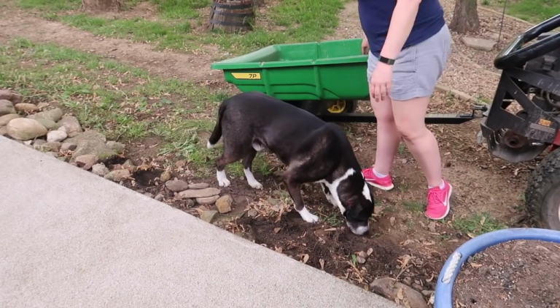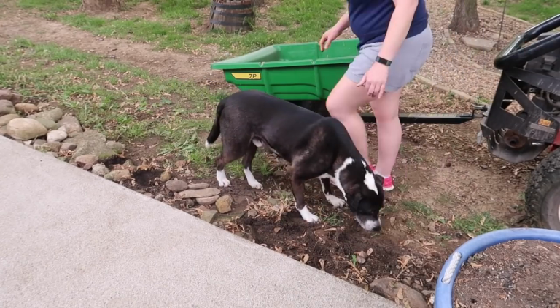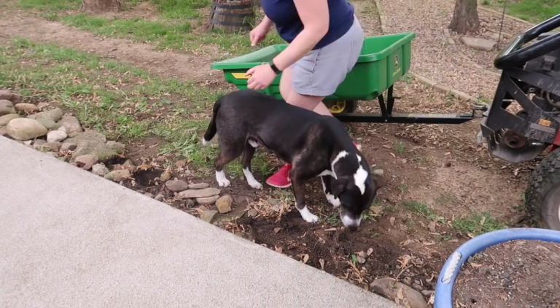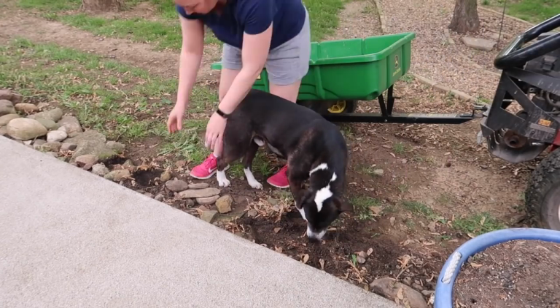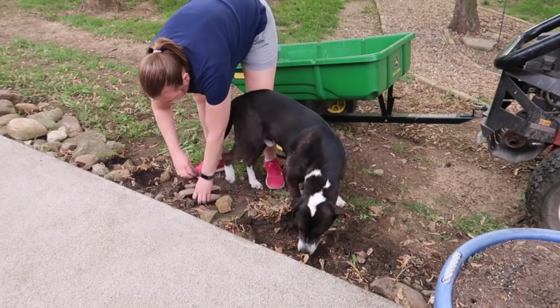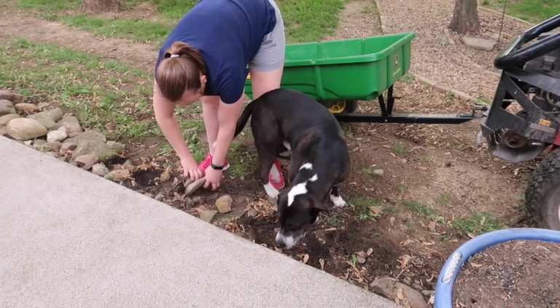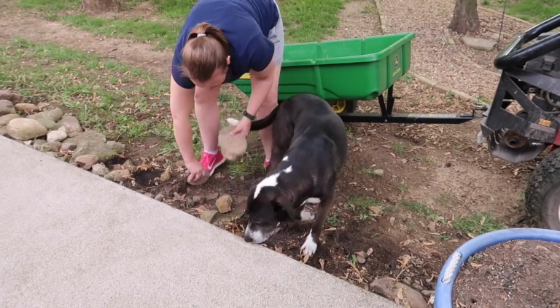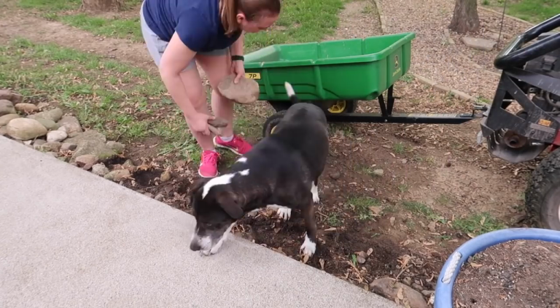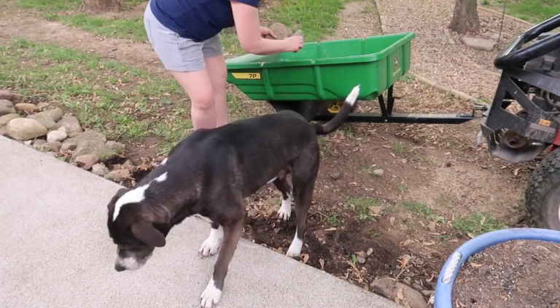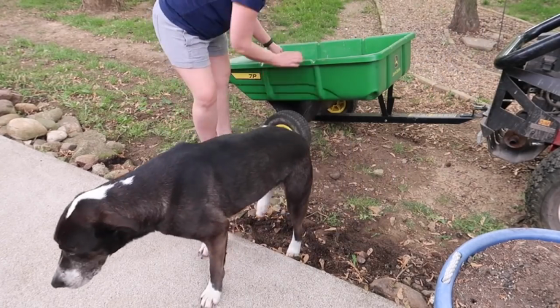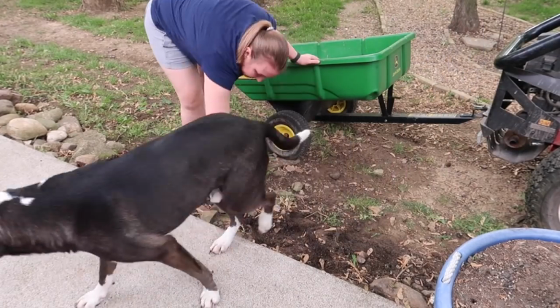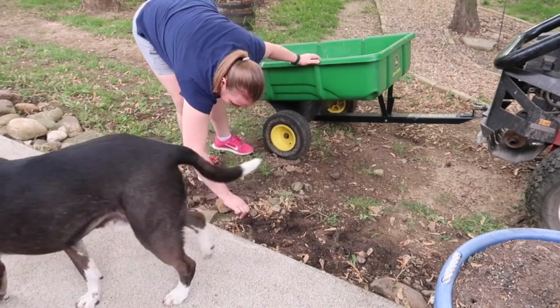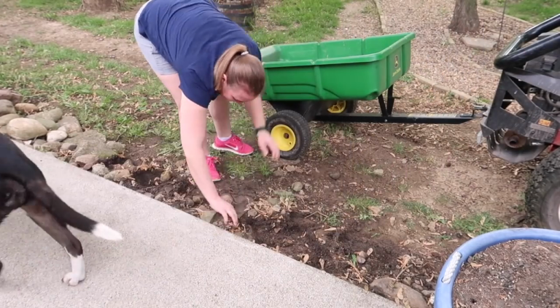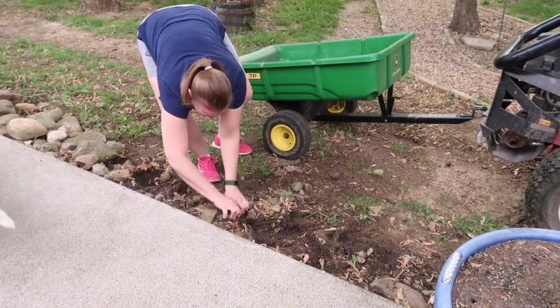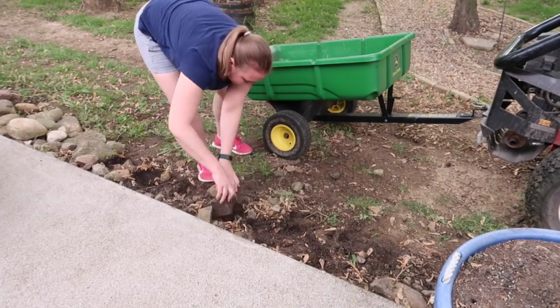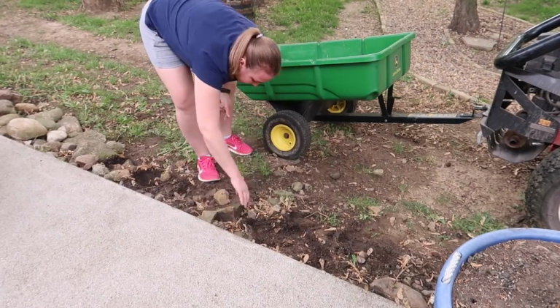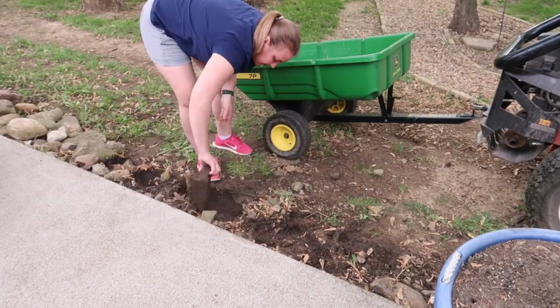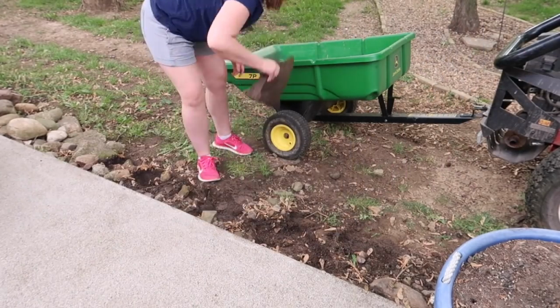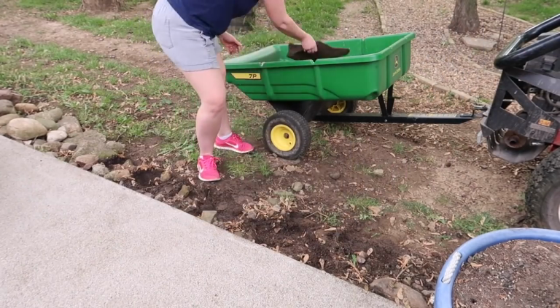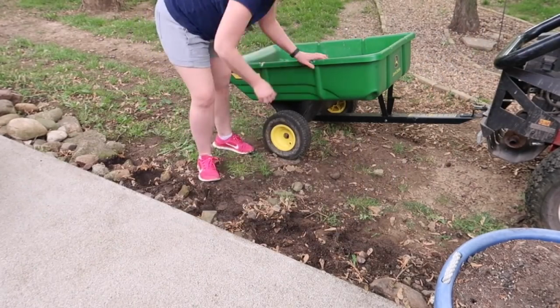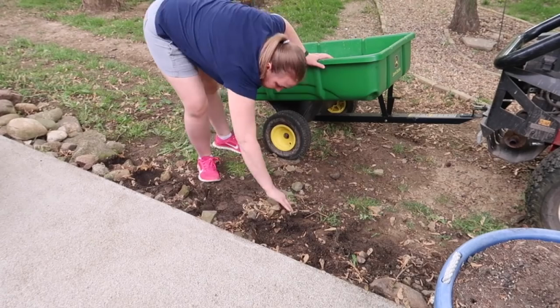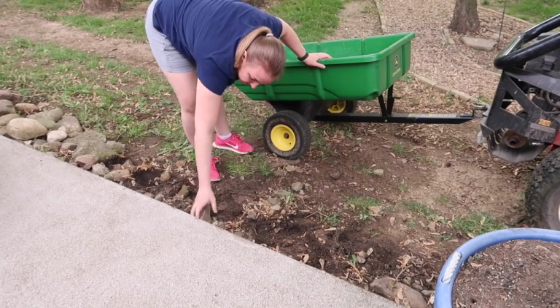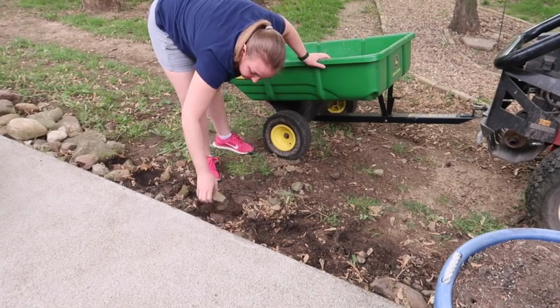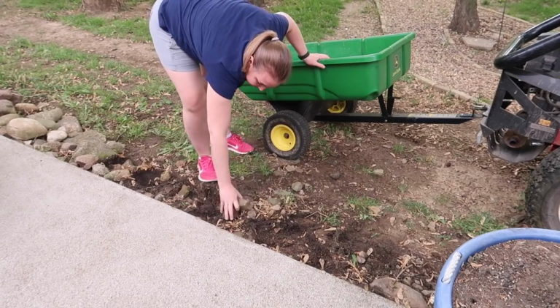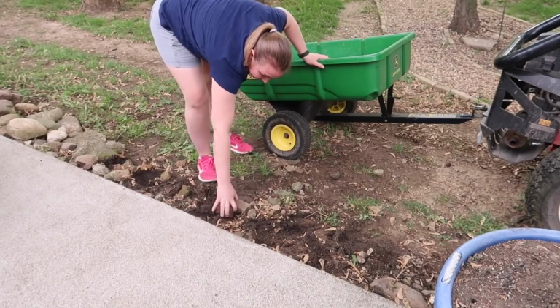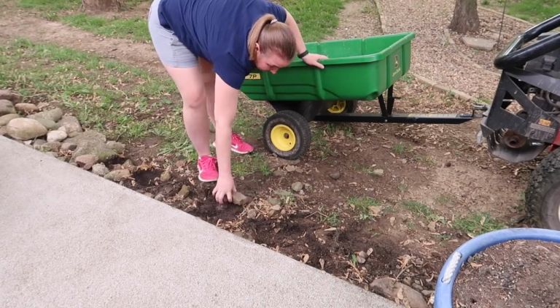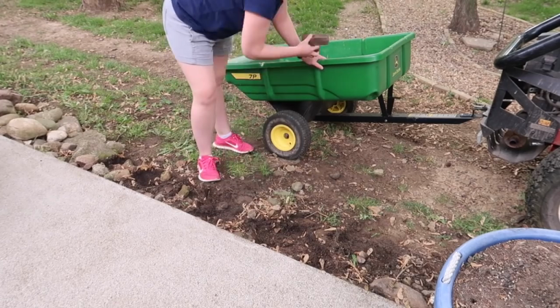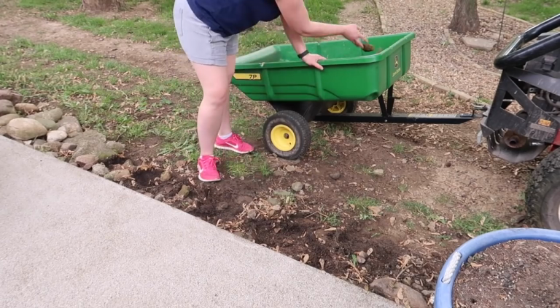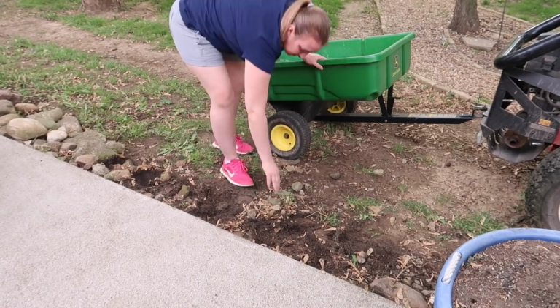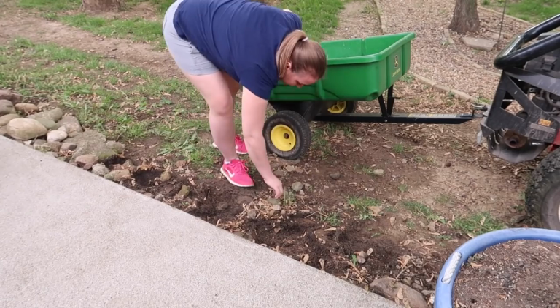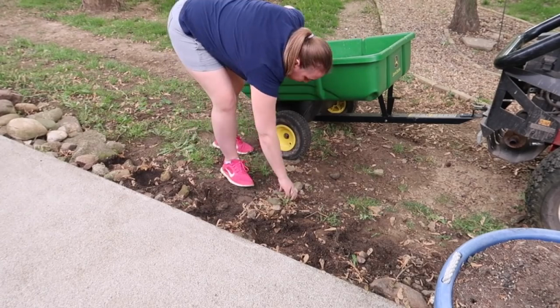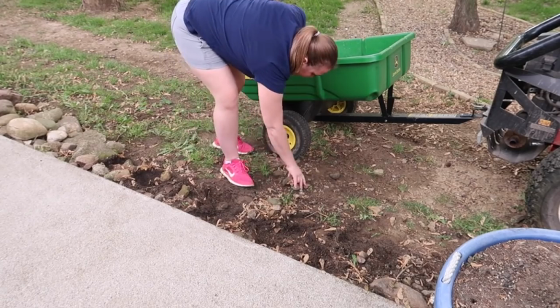As you can see my helper — he doesn't really let me do much by myself. He's always going to be around to protect me.